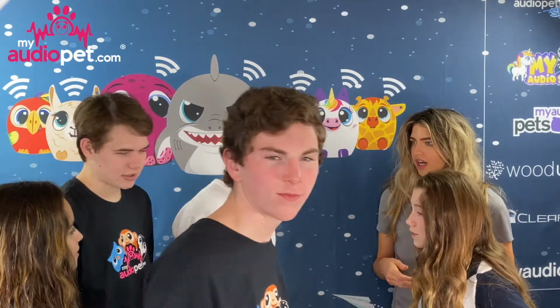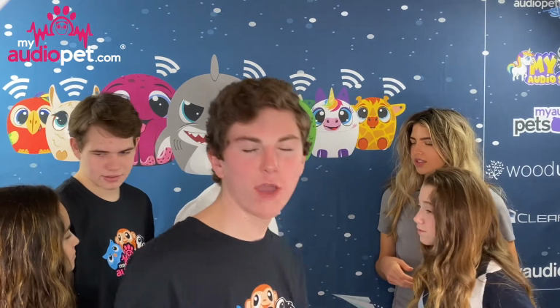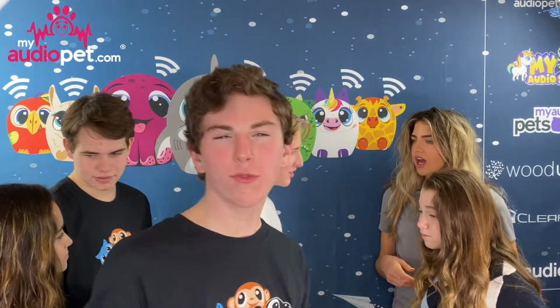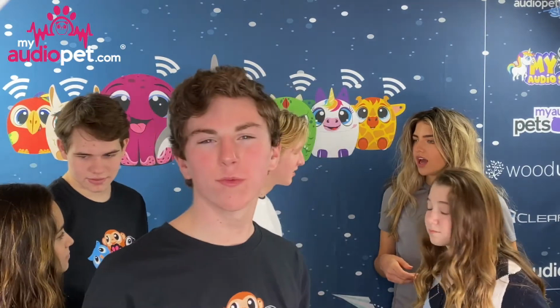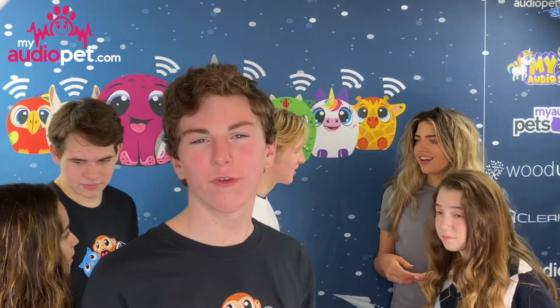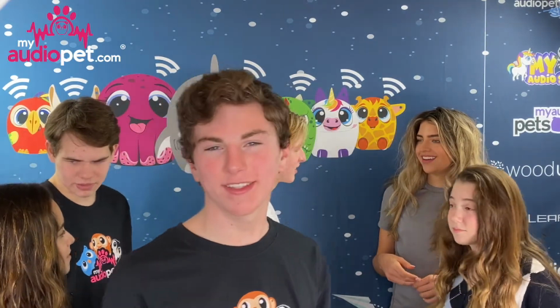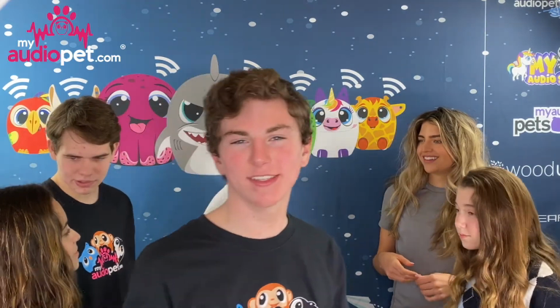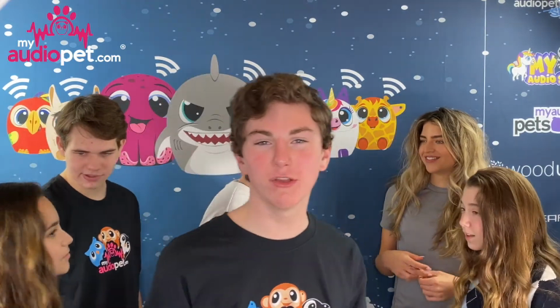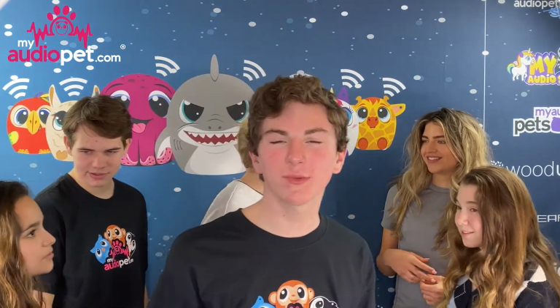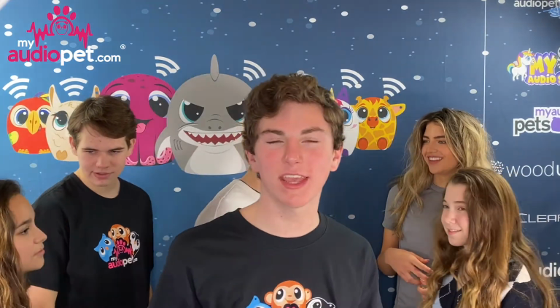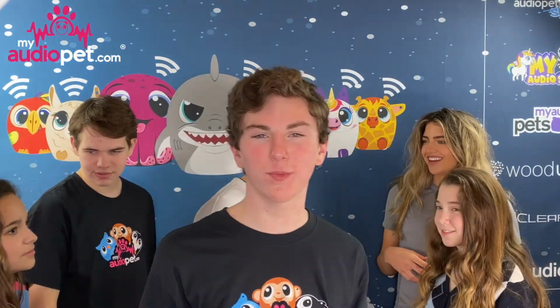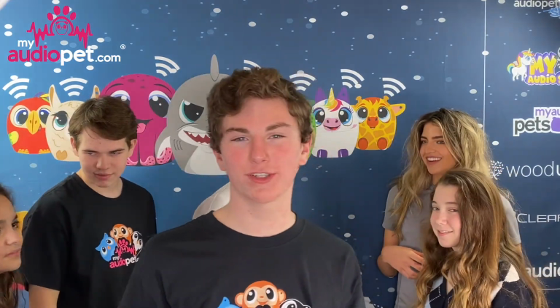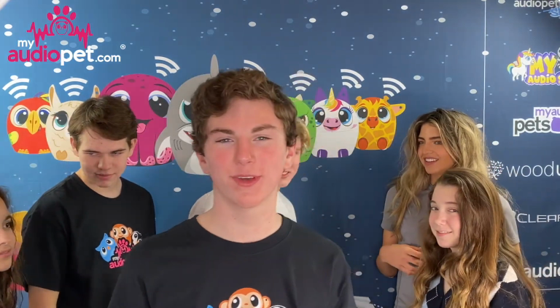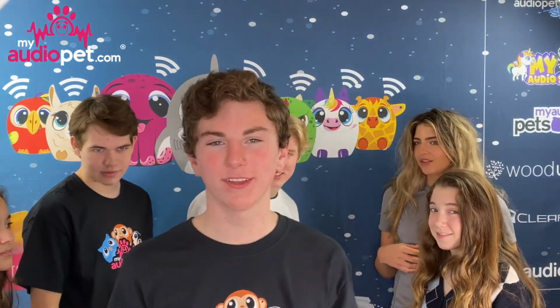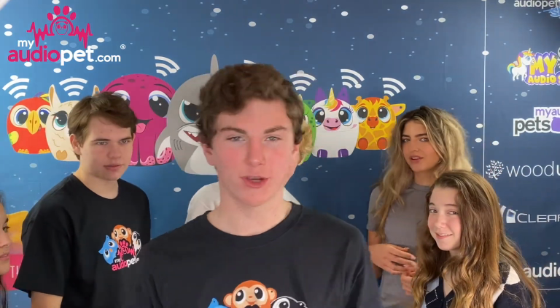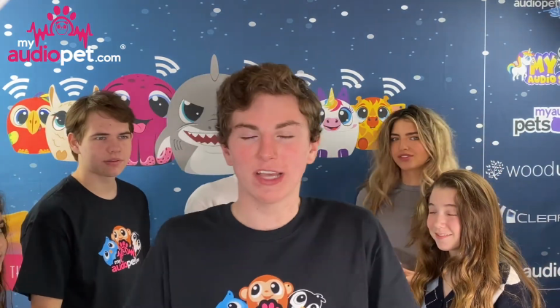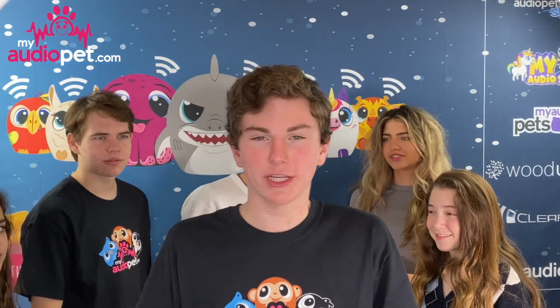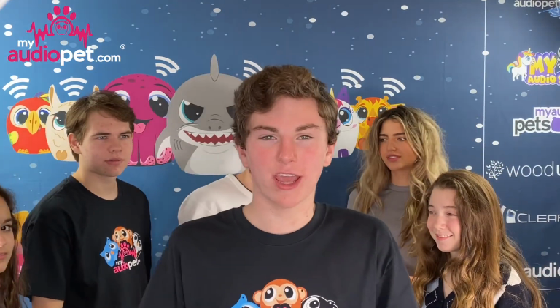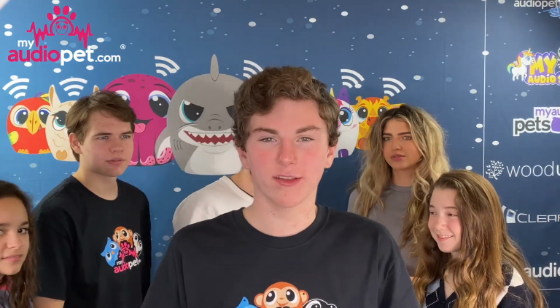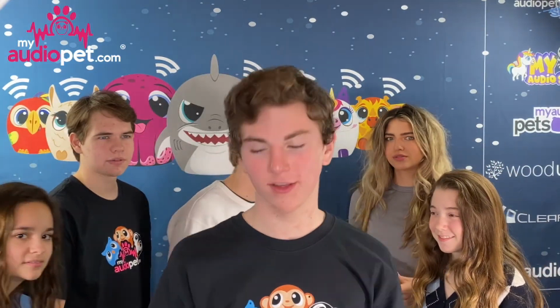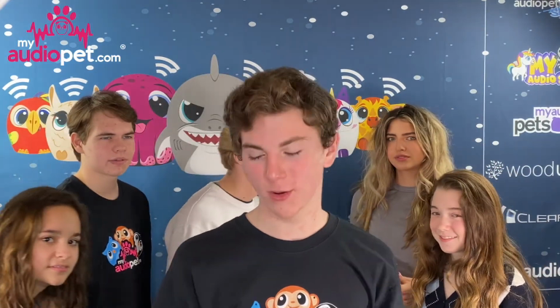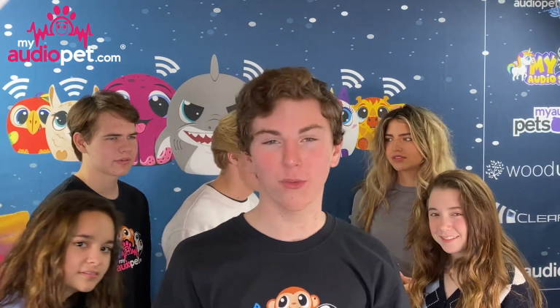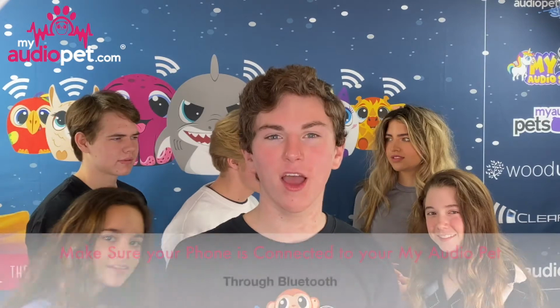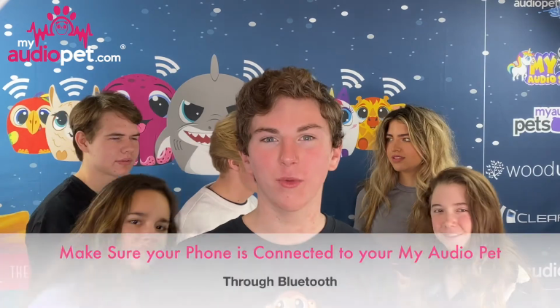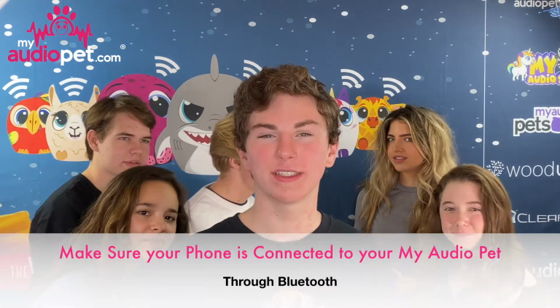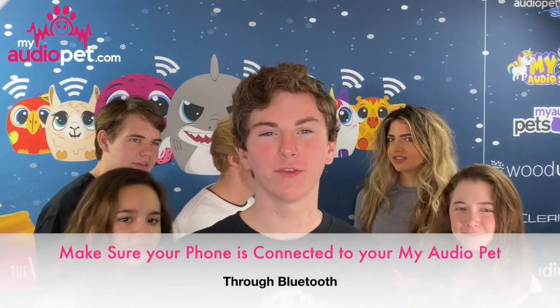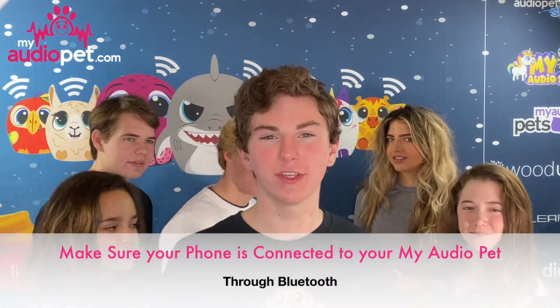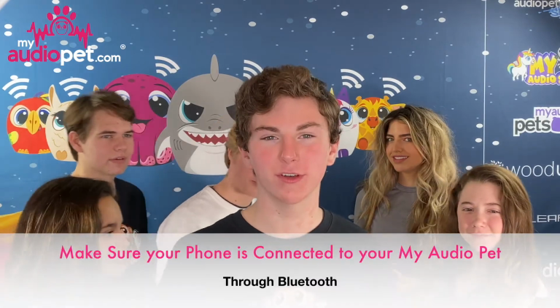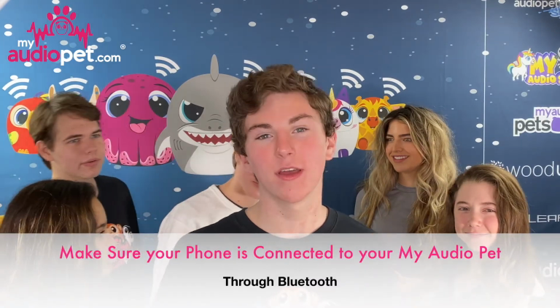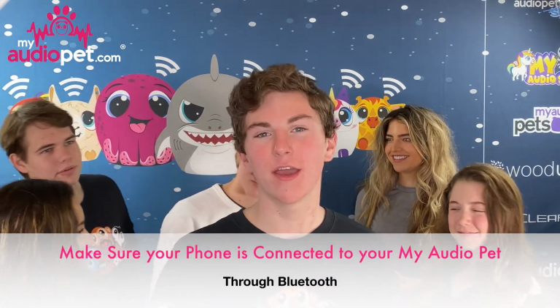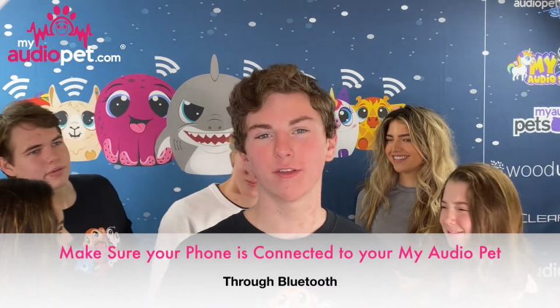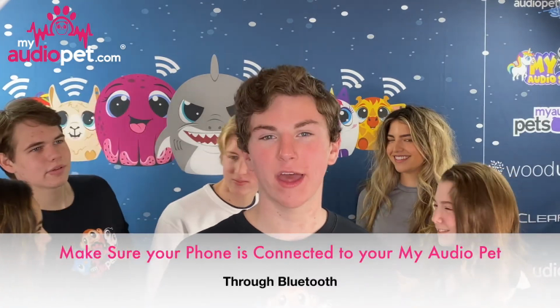If you're ever with a group of friends and you need someone to take your picture but no one has an extra hand, with the My Audio Pat Selfie feature, now you can do that.